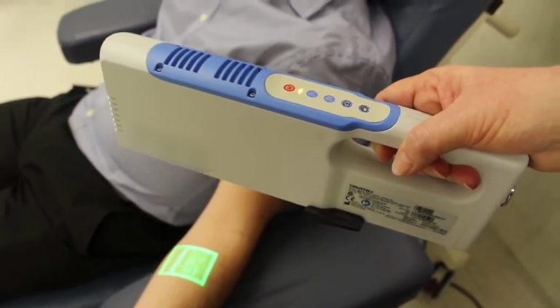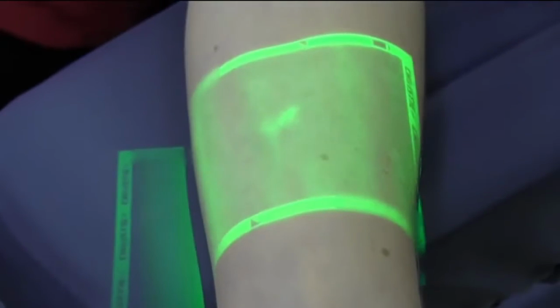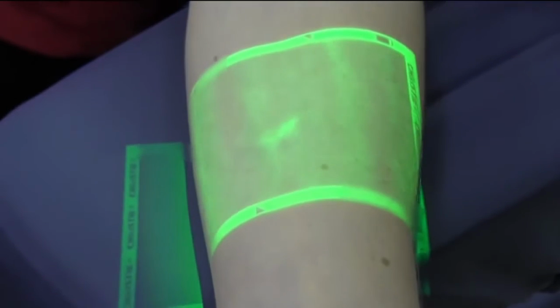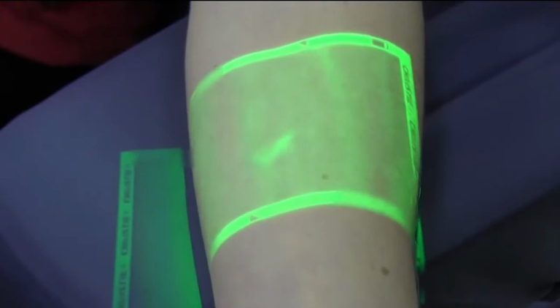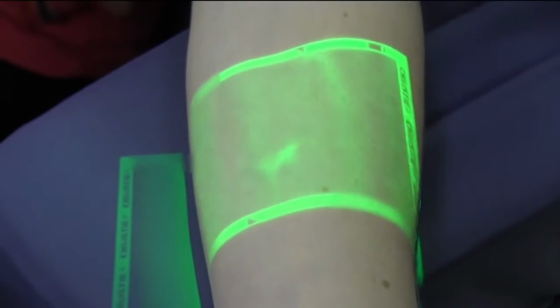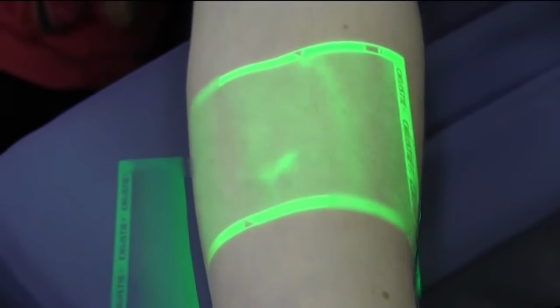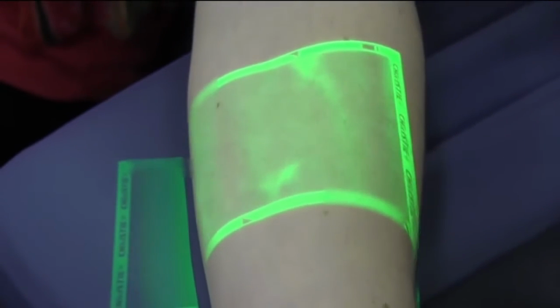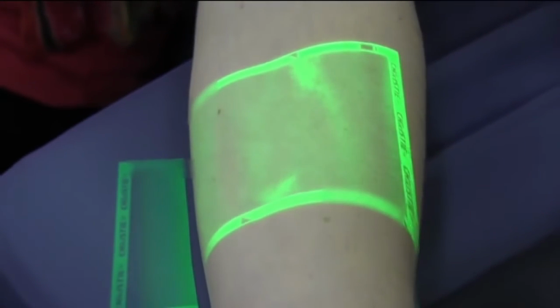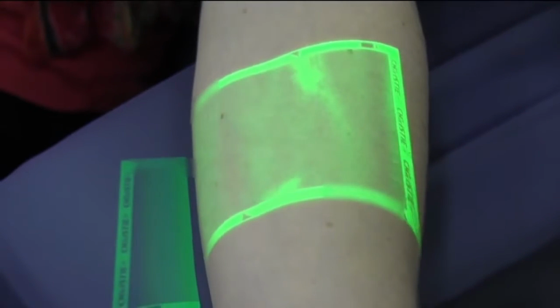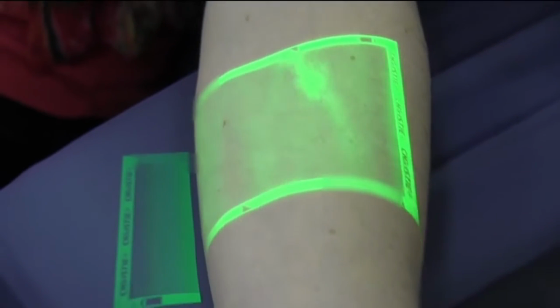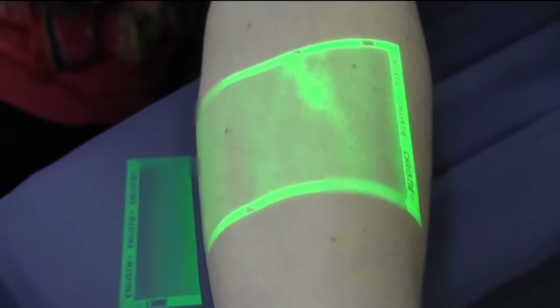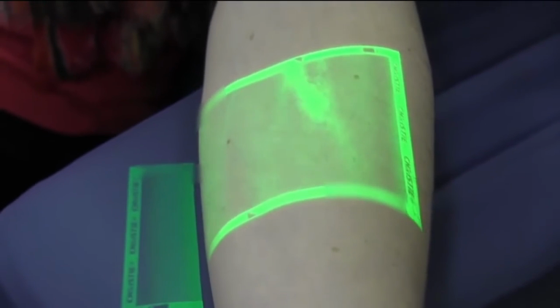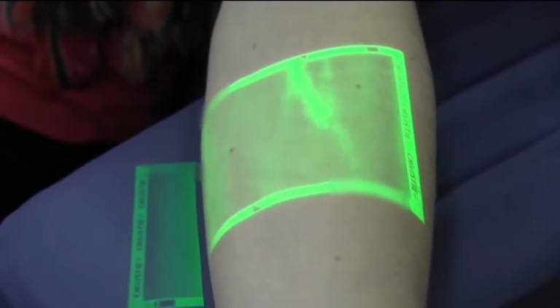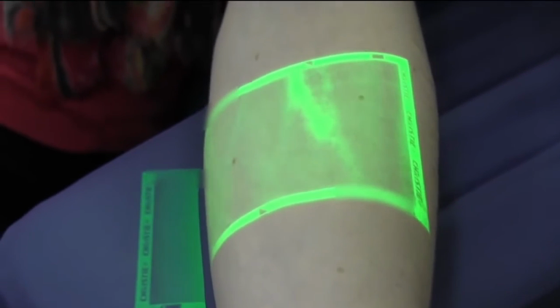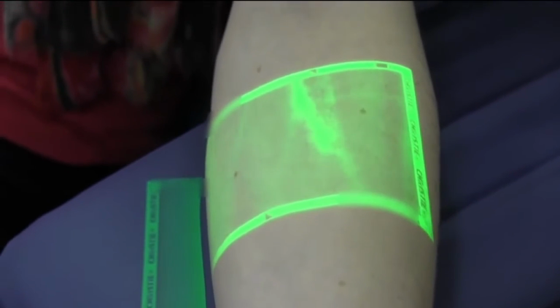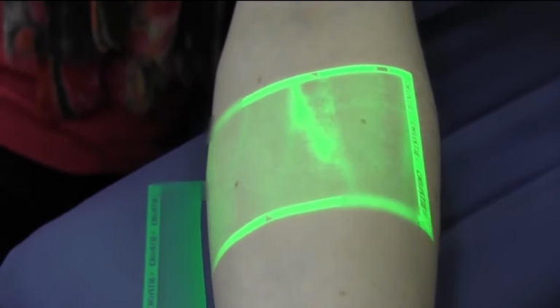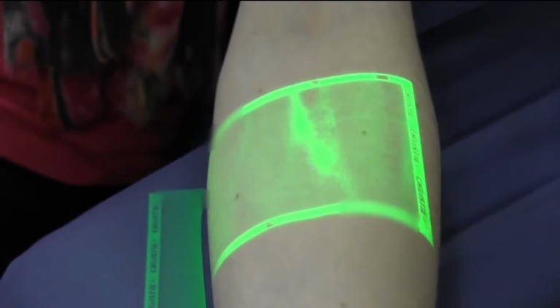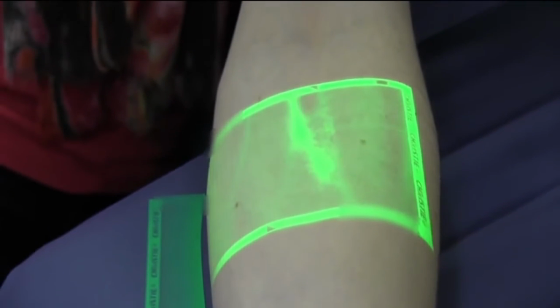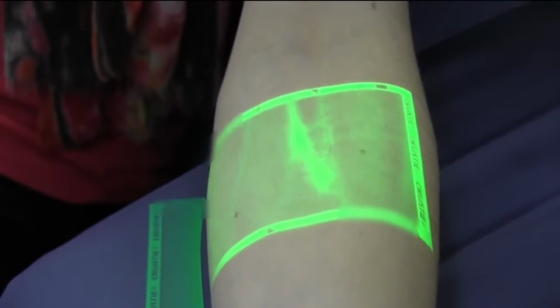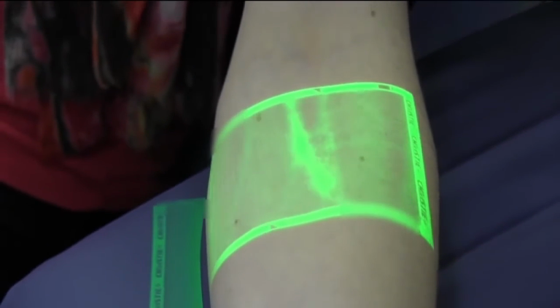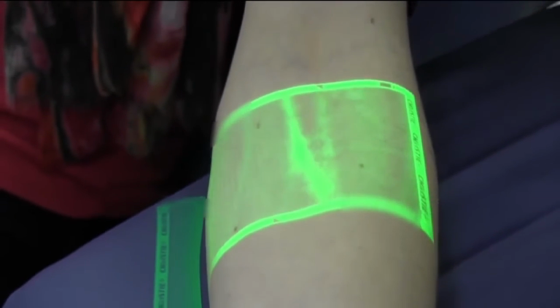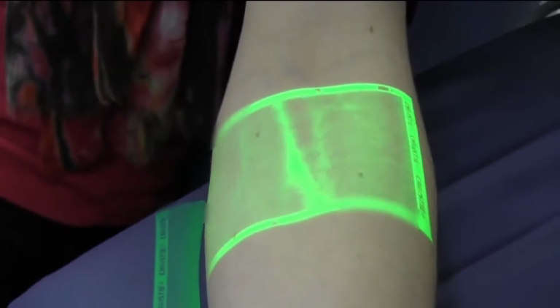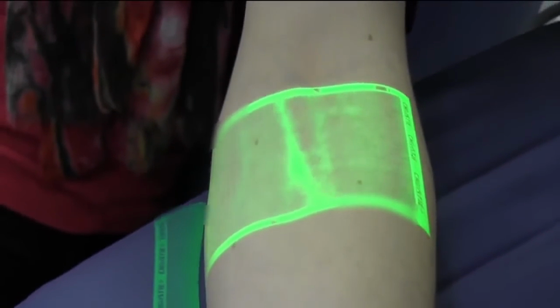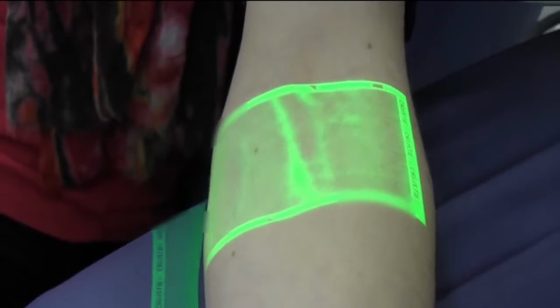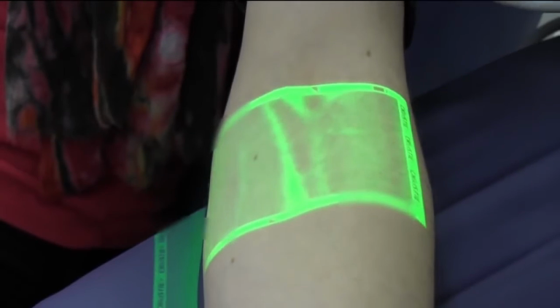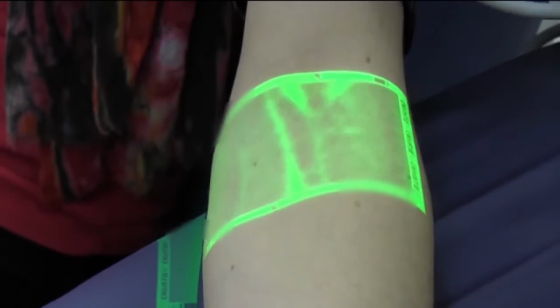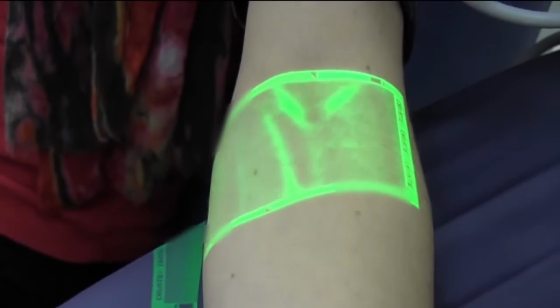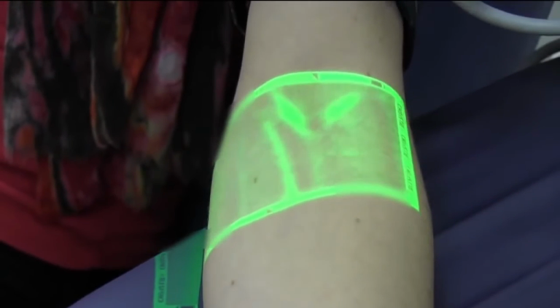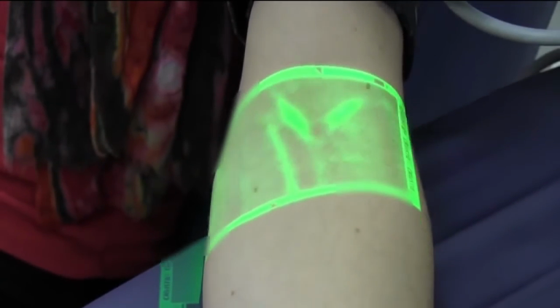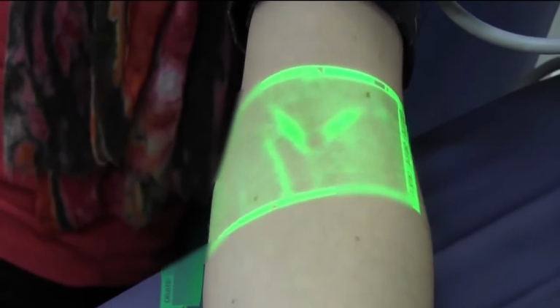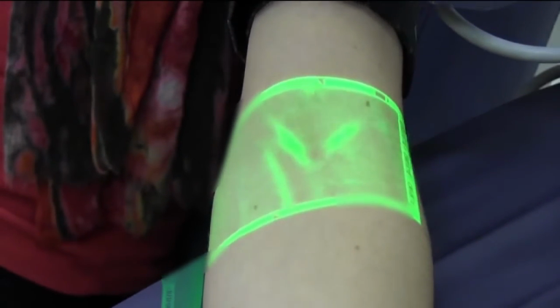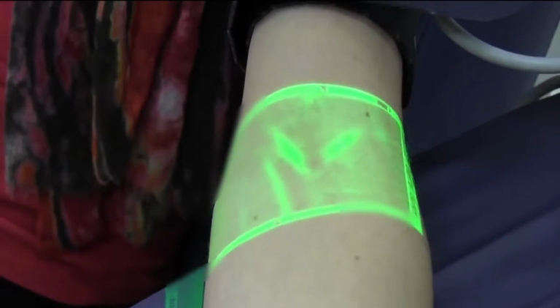It's a new infrared light — it absorbs the haemoglobin from the blood and then an image is projected onto the skin of the veins.